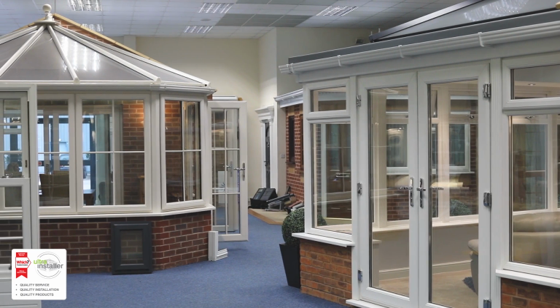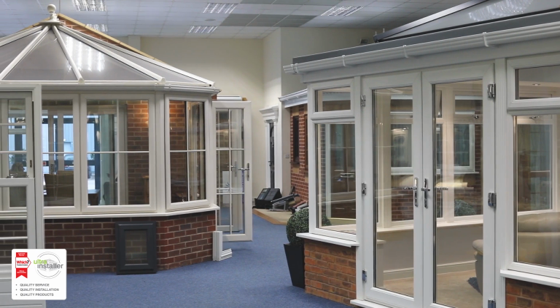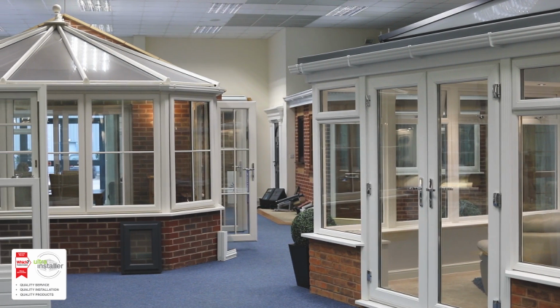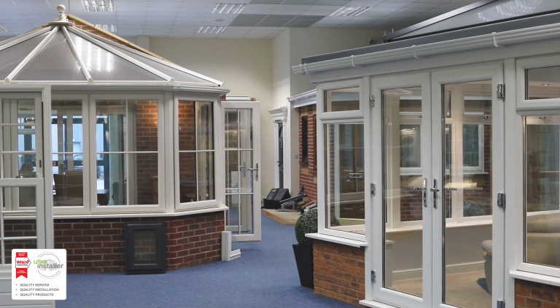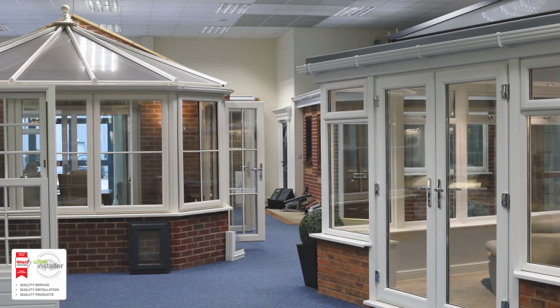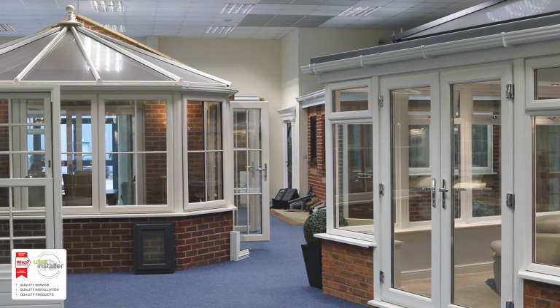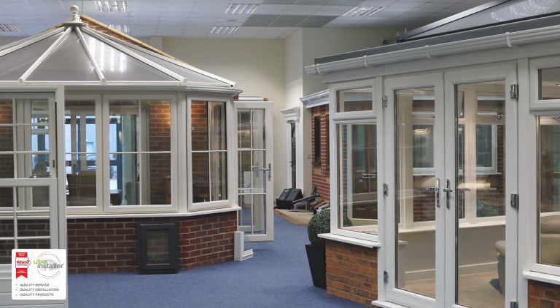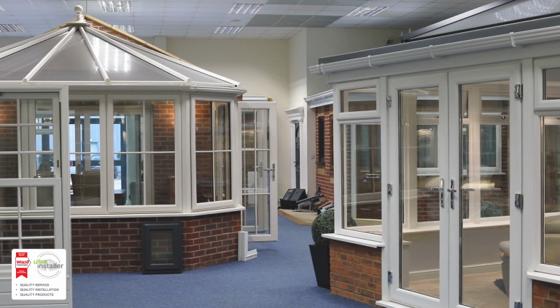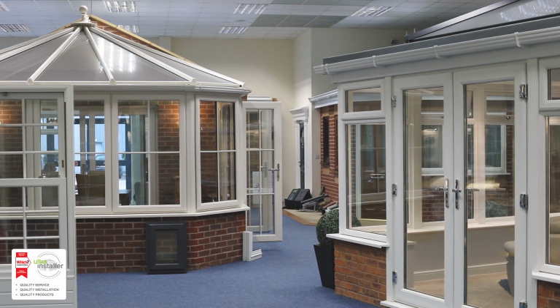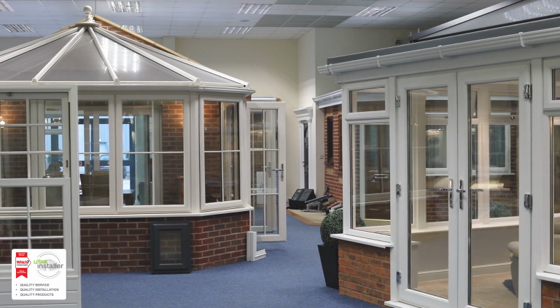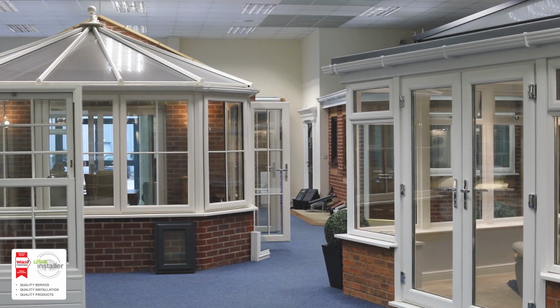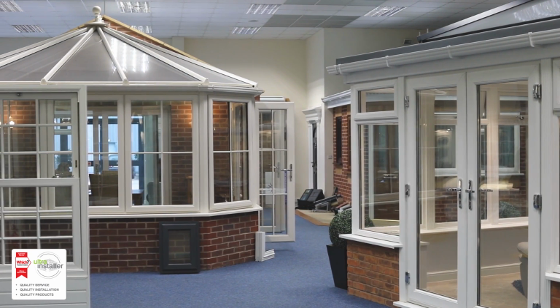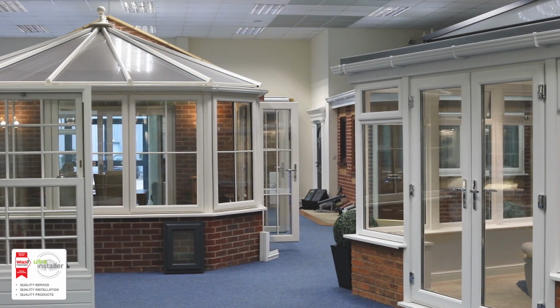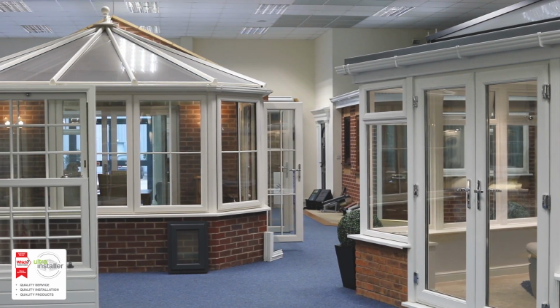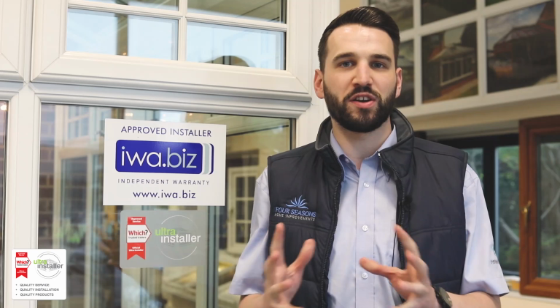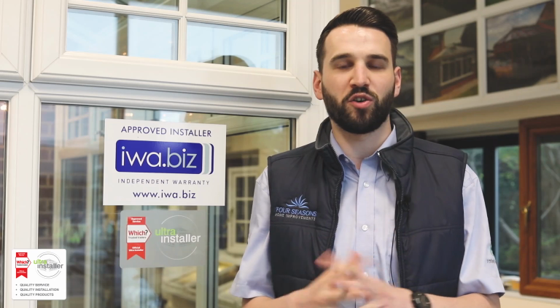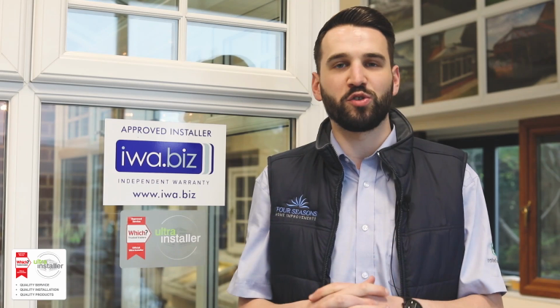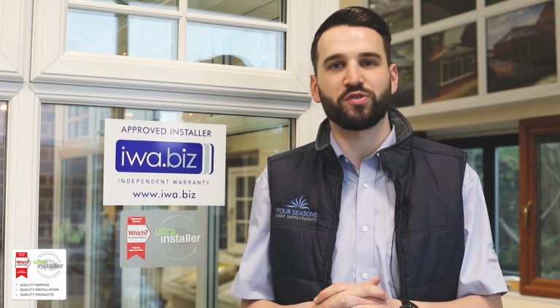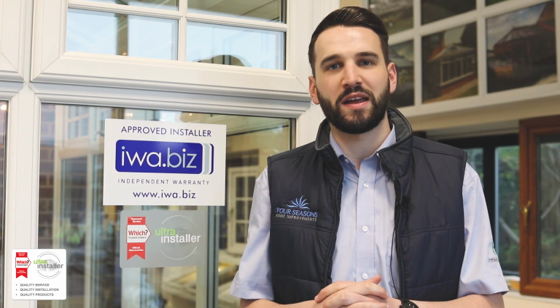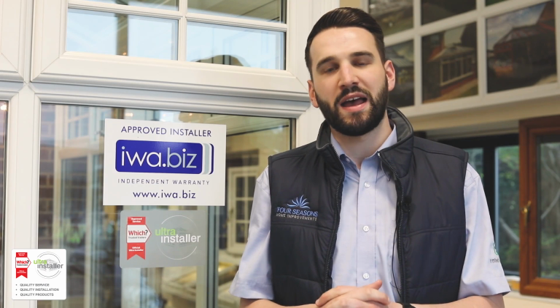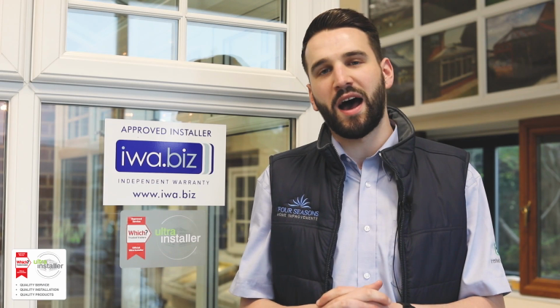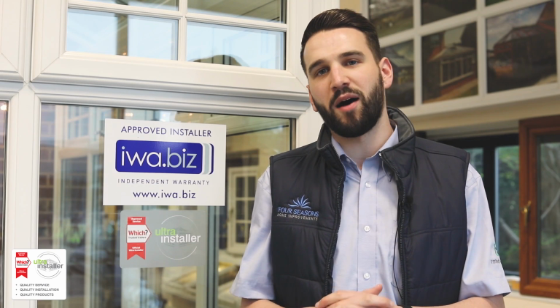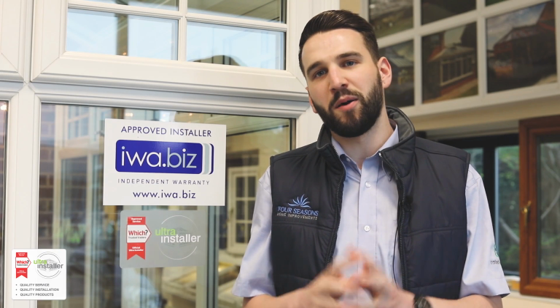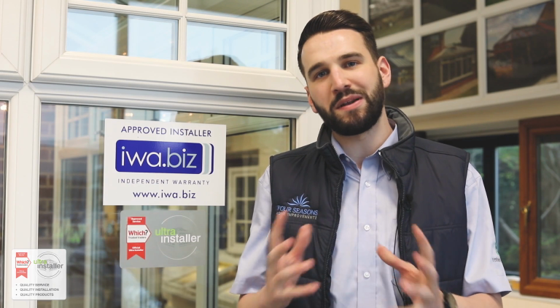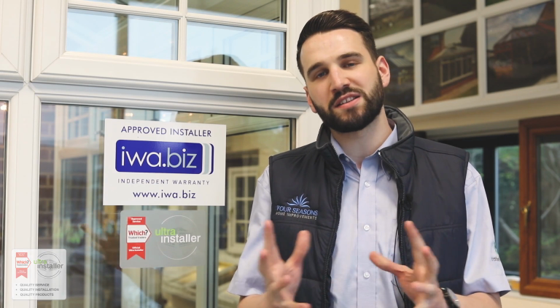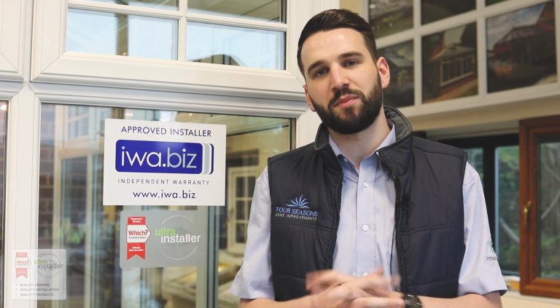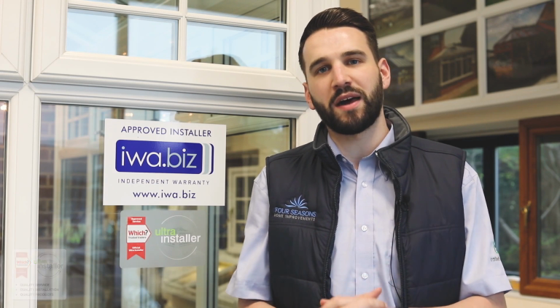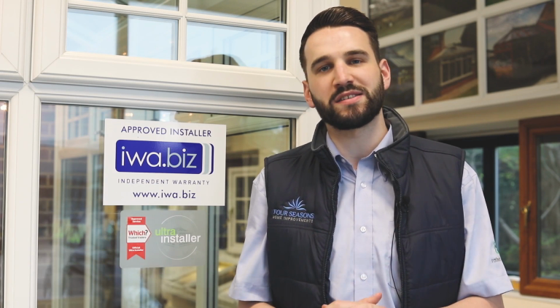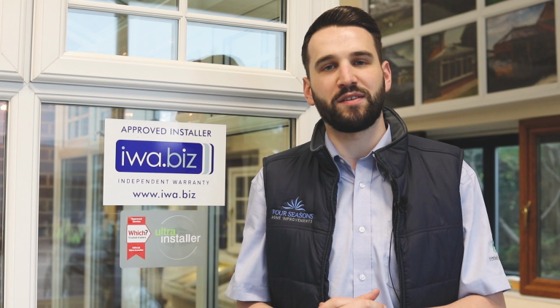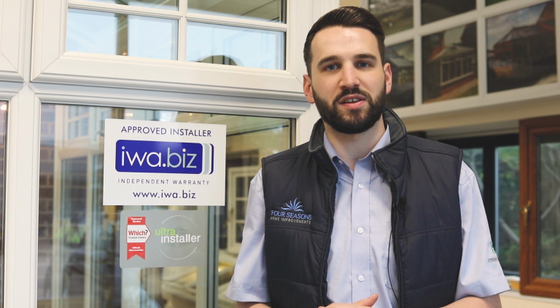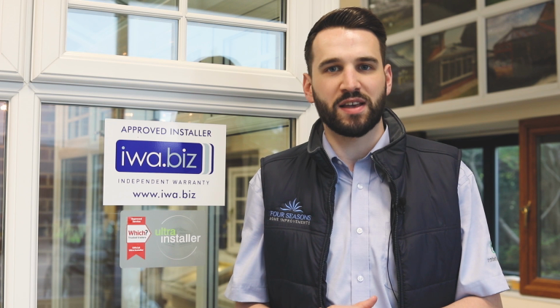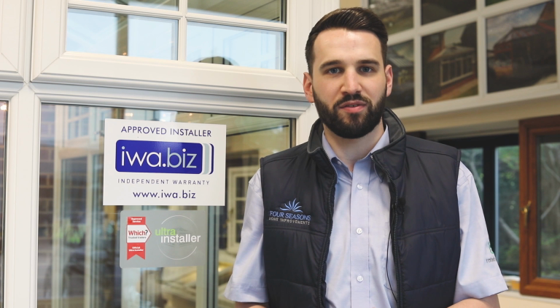We've got seven state-of-the-art conservatories here in our Coogan orangery showroom — please come down and see for yourself.